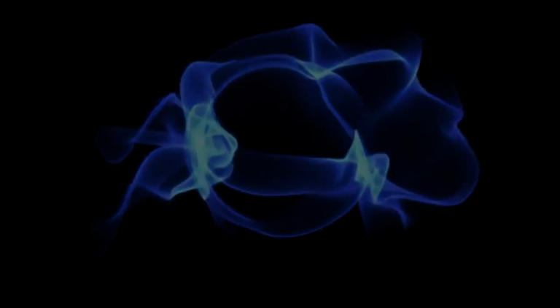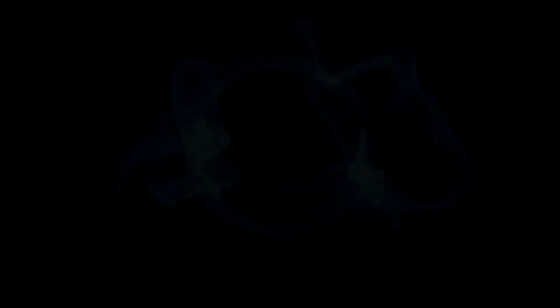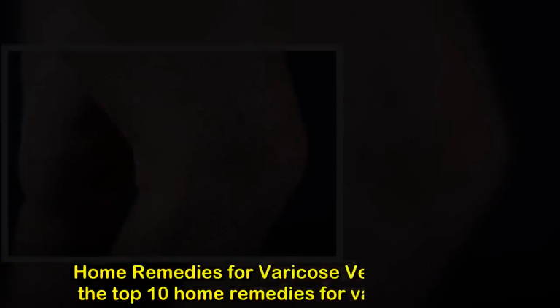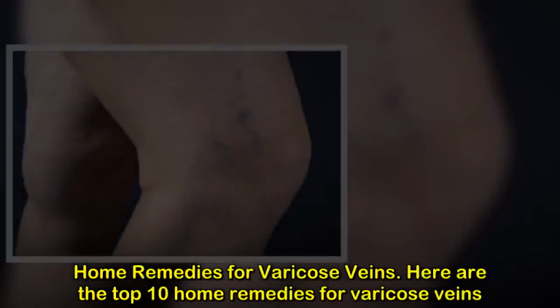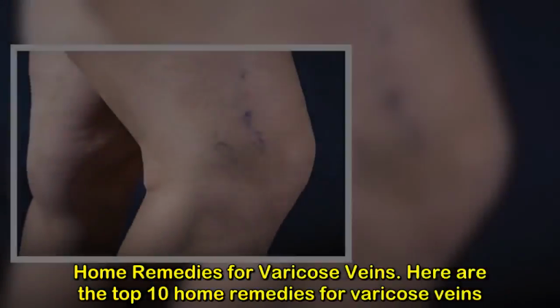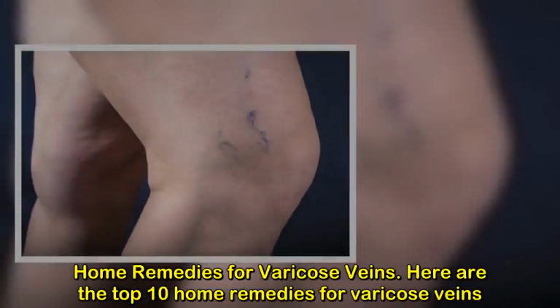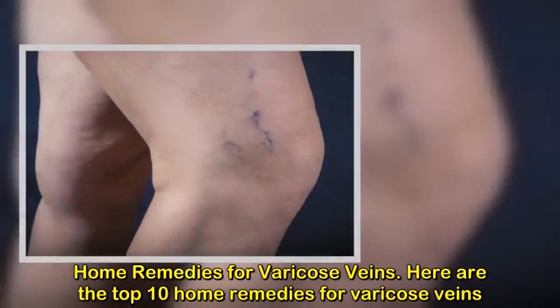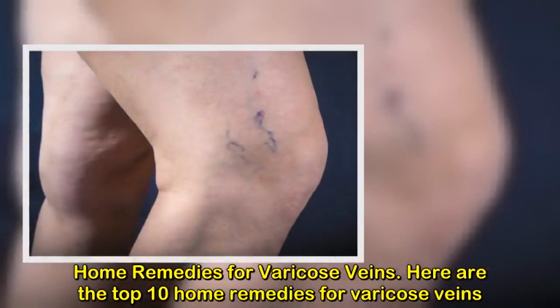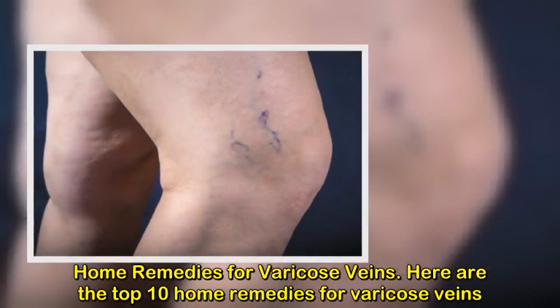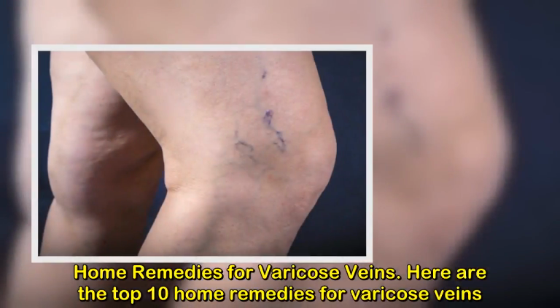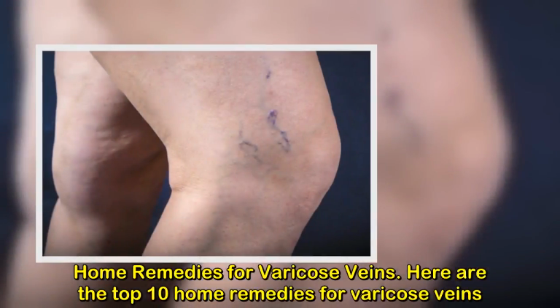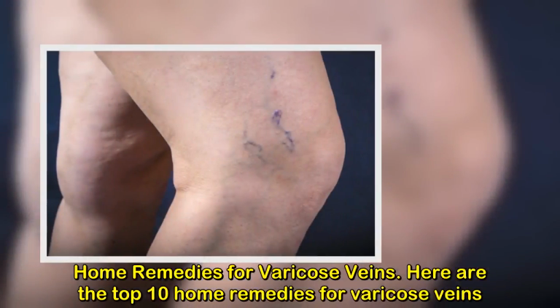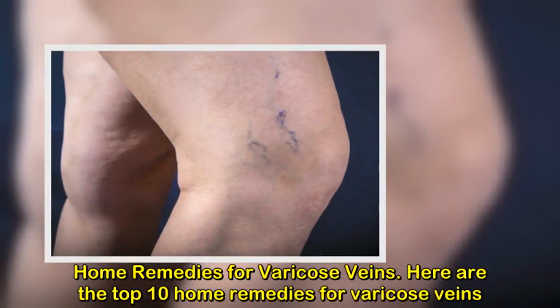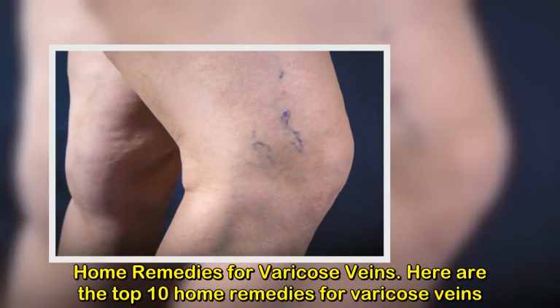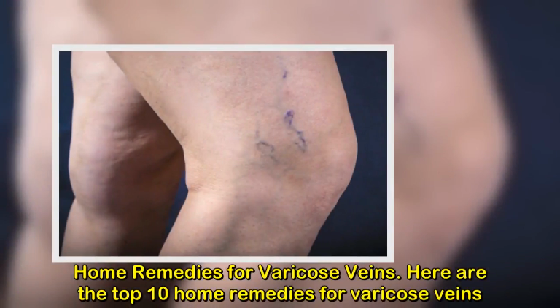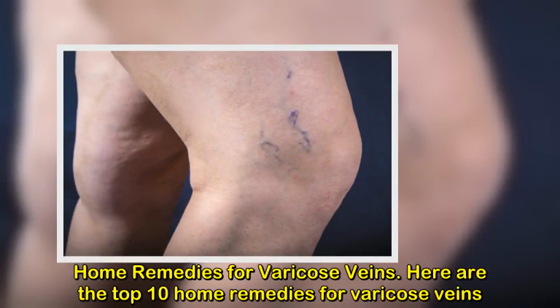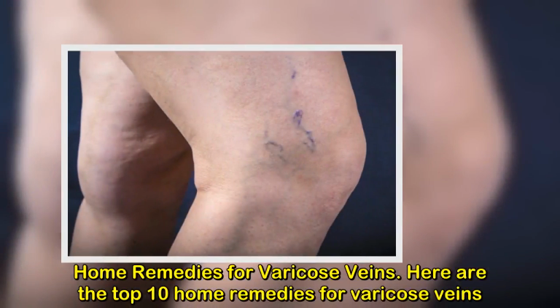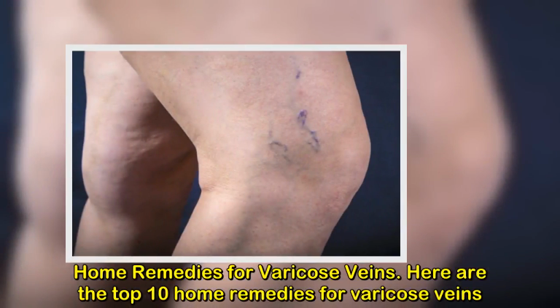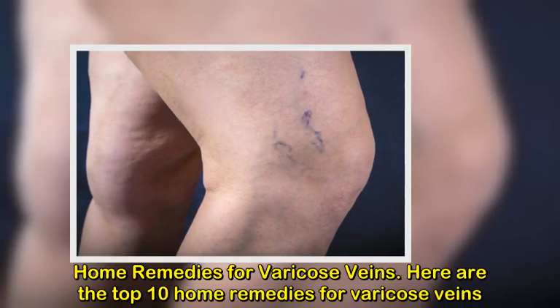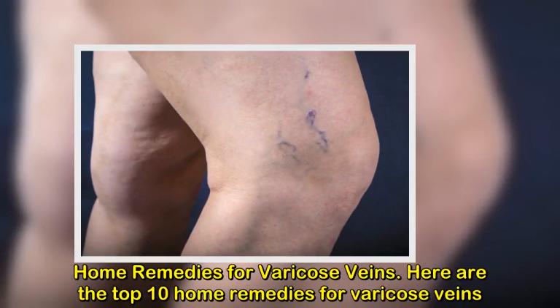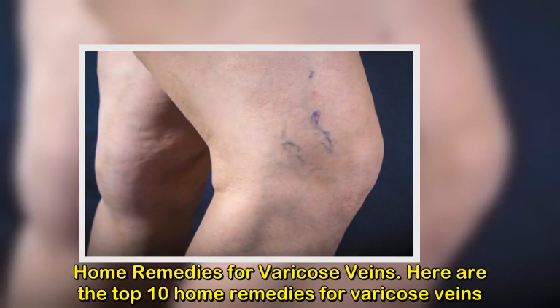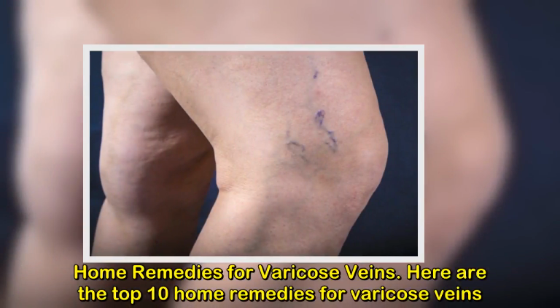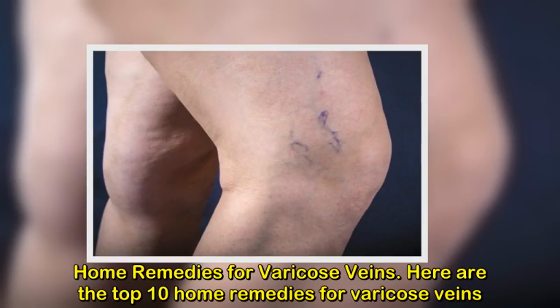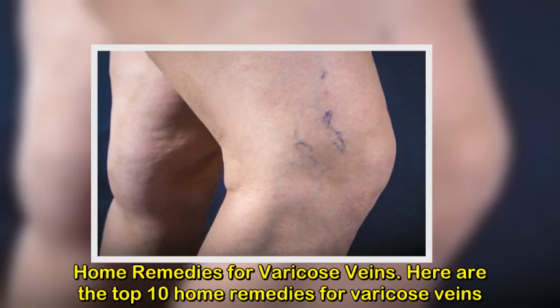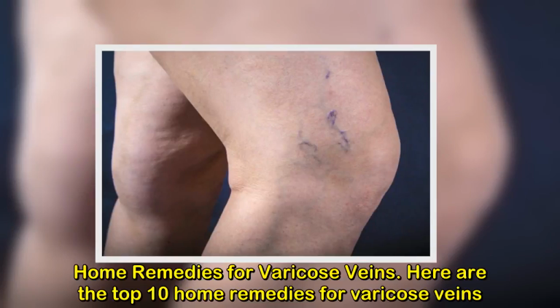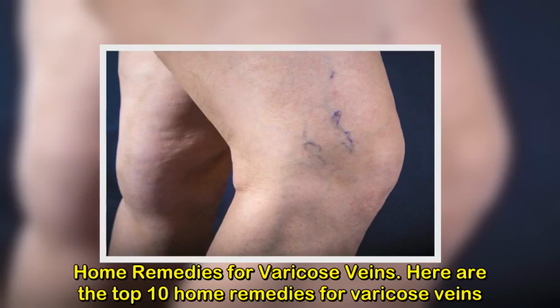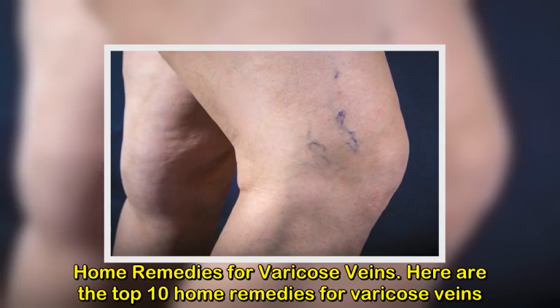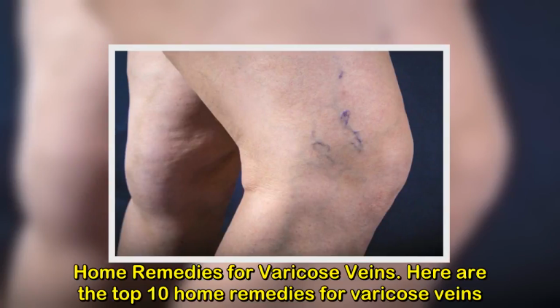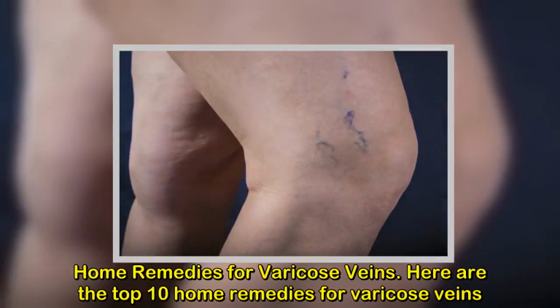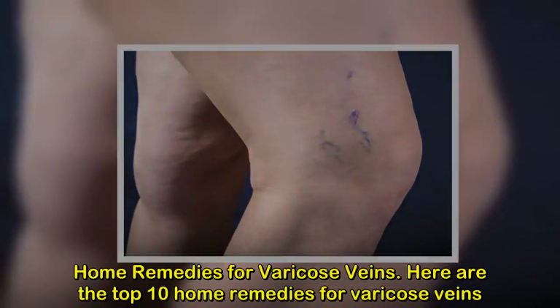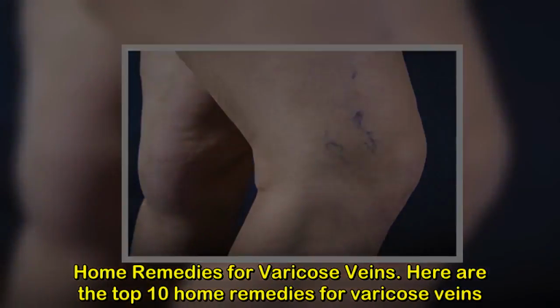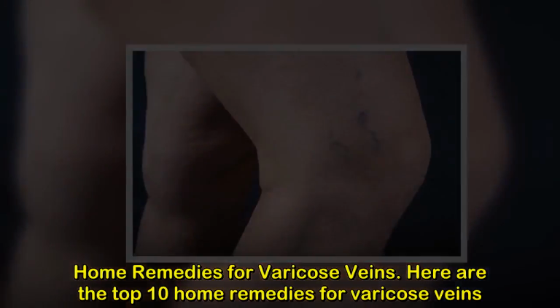Home Remedies for Varicose Veins. Here are the top 10 home remedies for varicose veins.